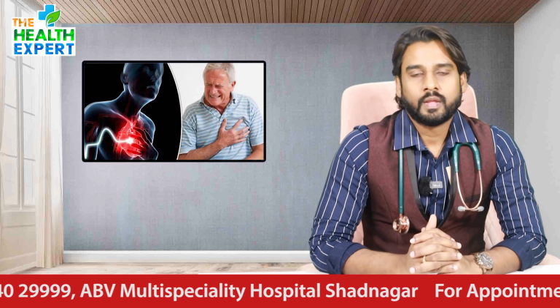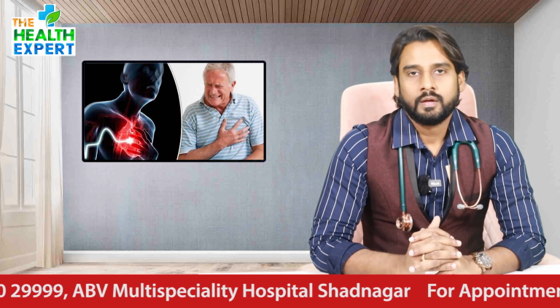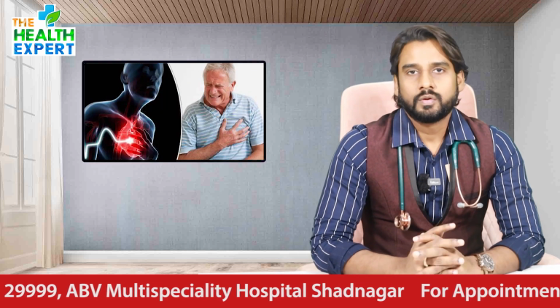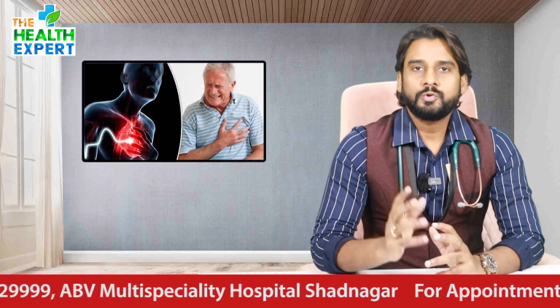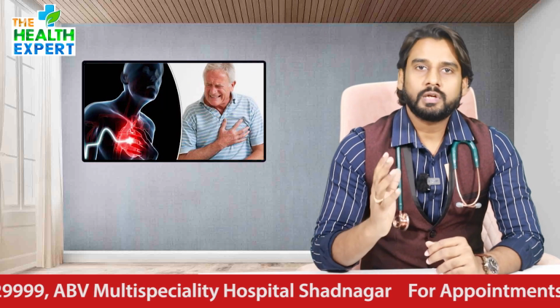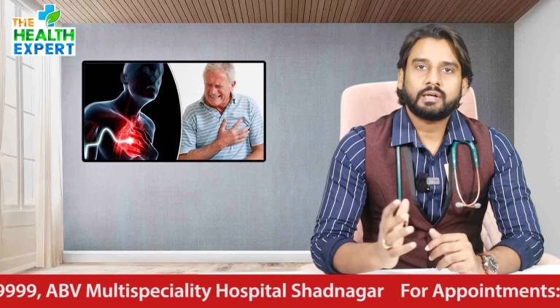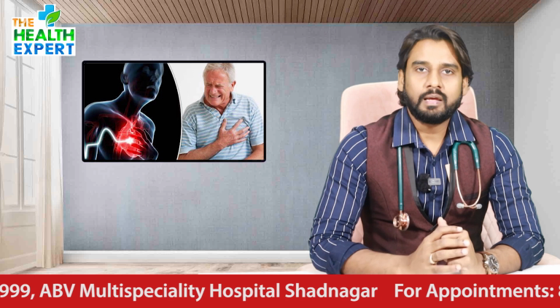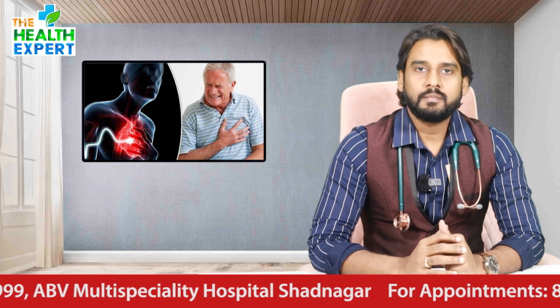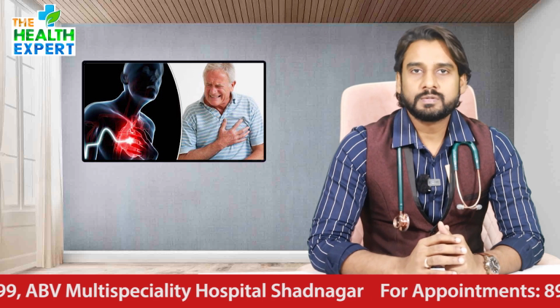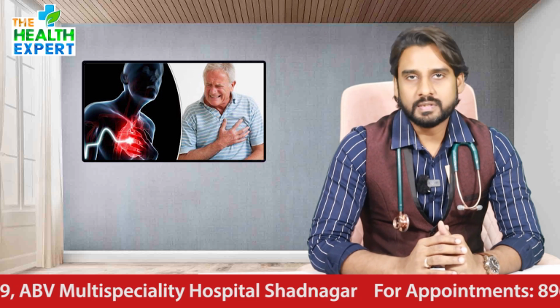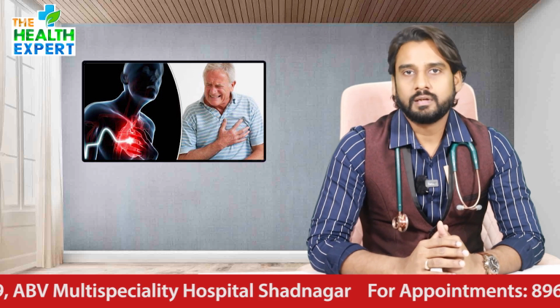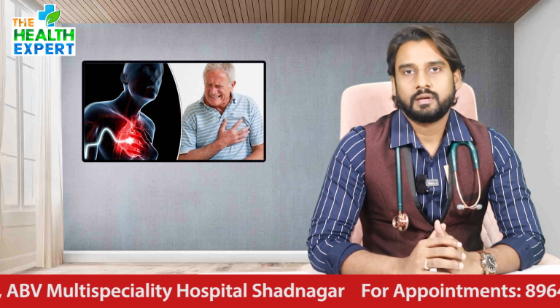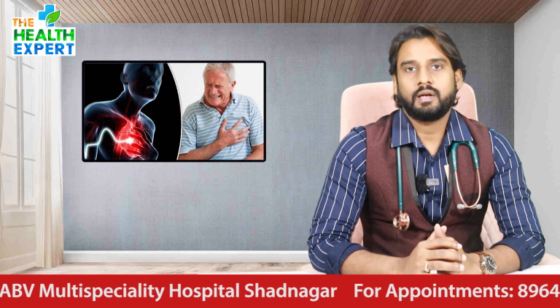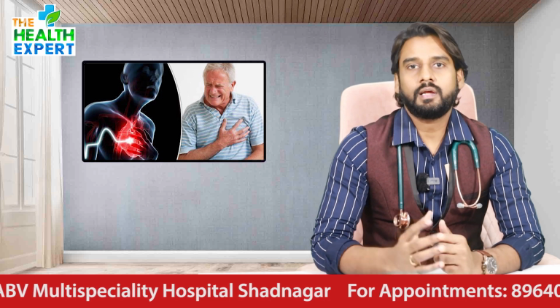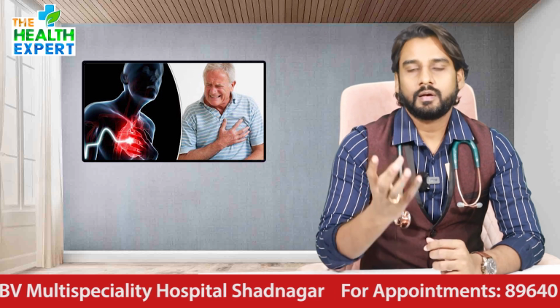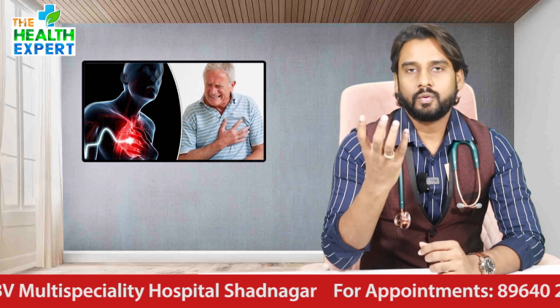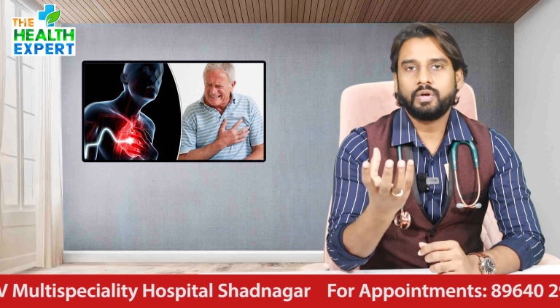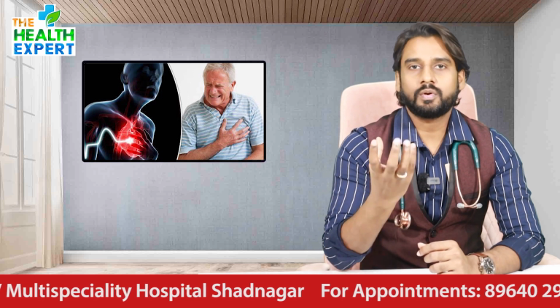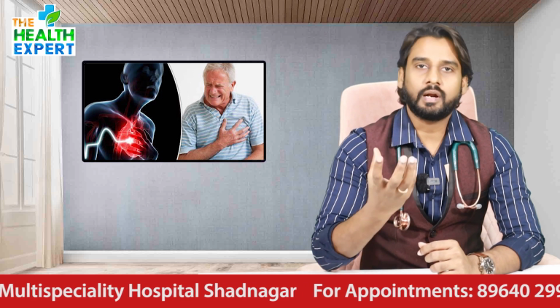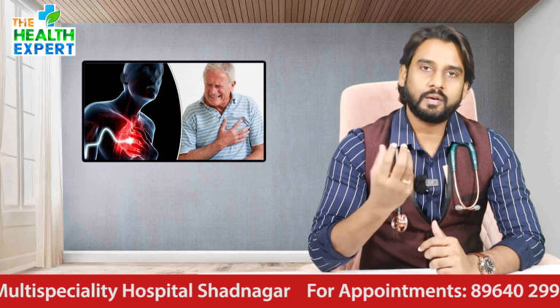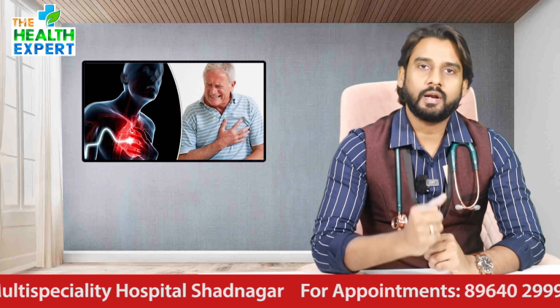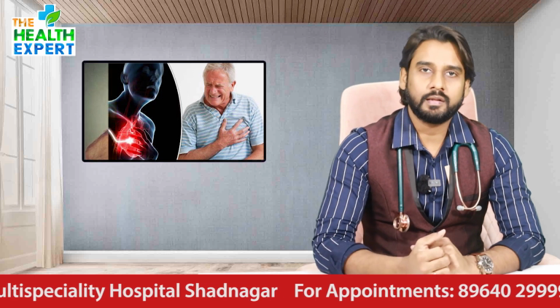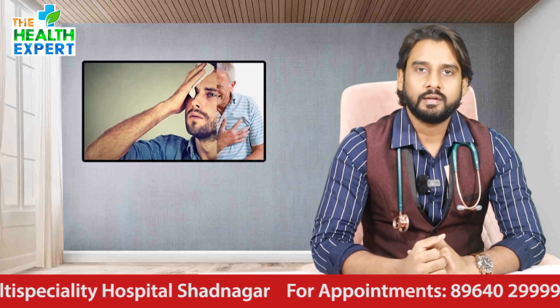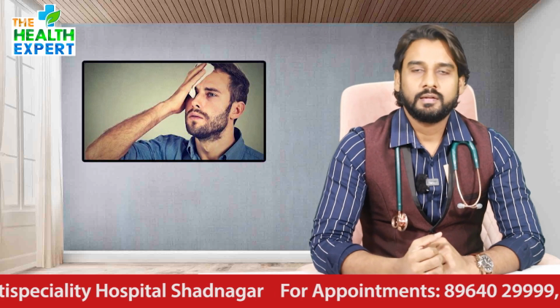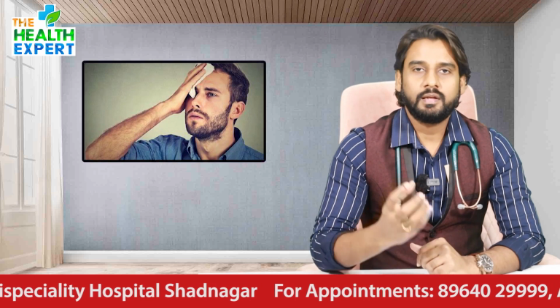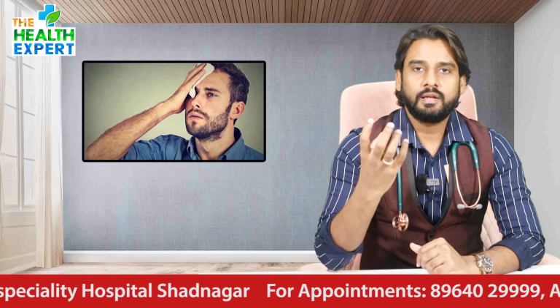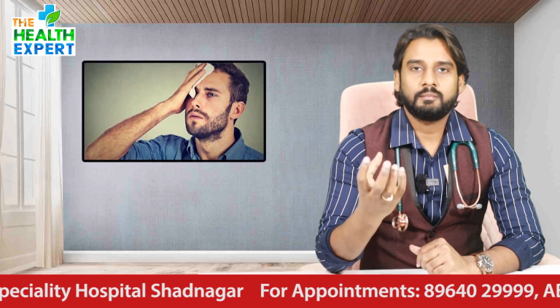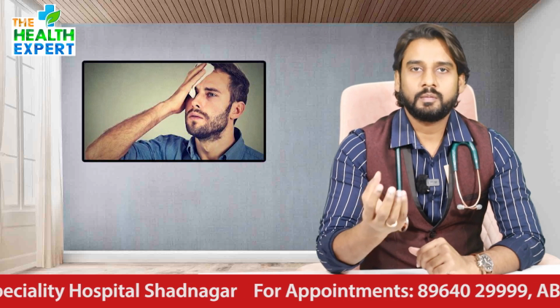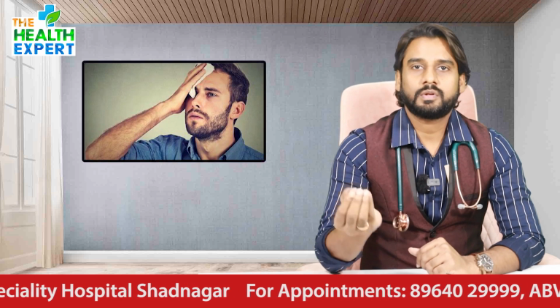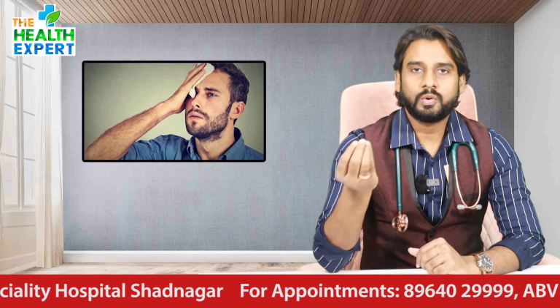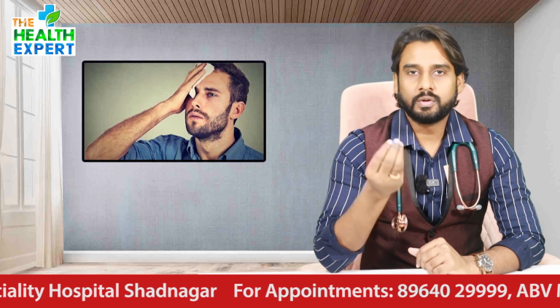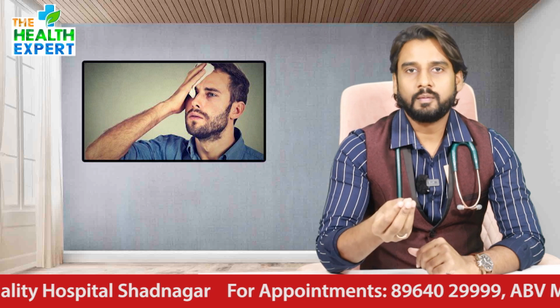So, time is muscle. That means the heart muscle is at risk. We have to save the heart muscle in as little time as possible.